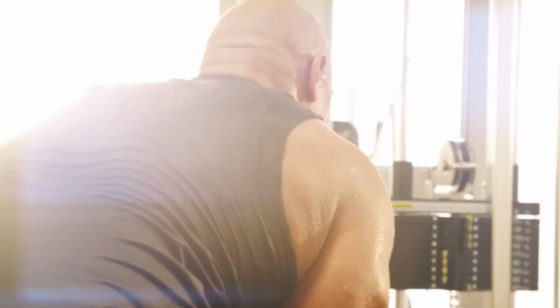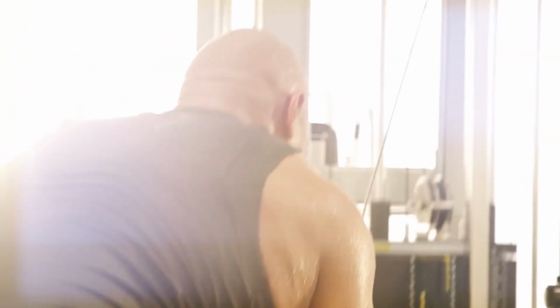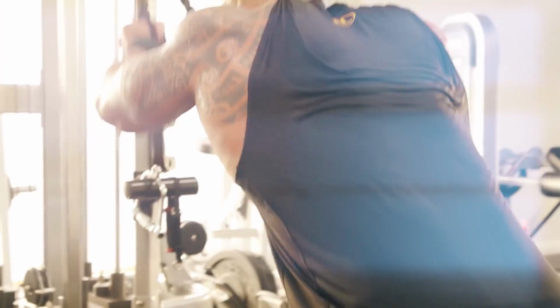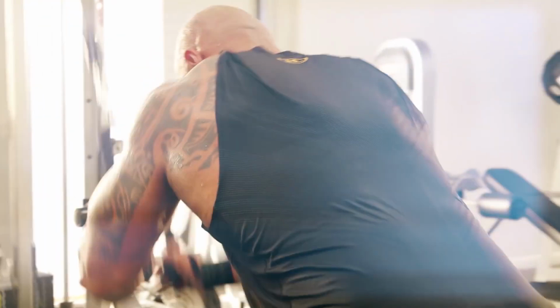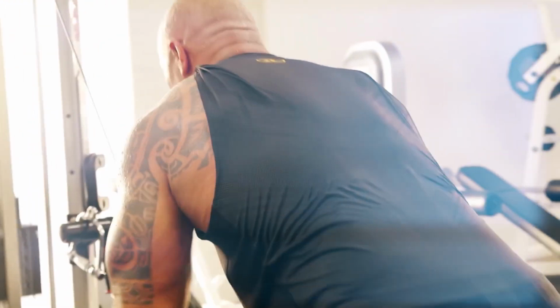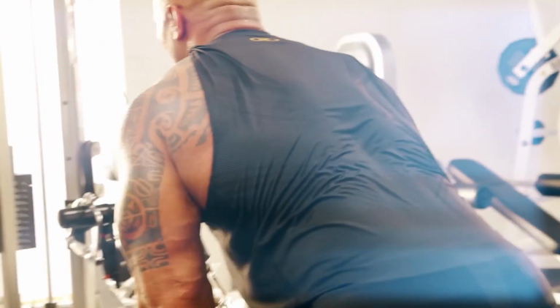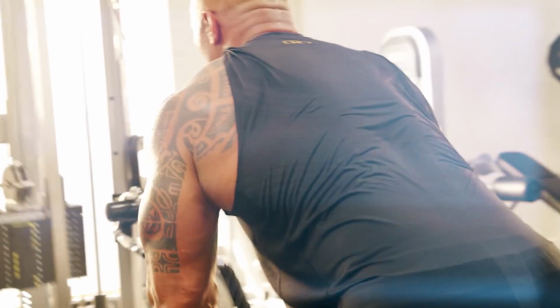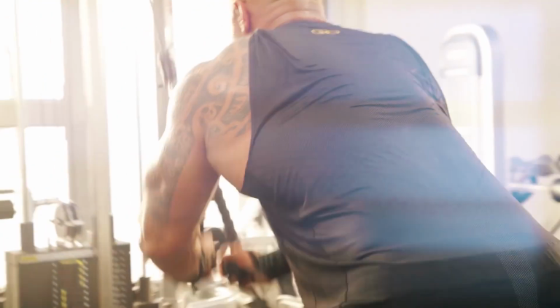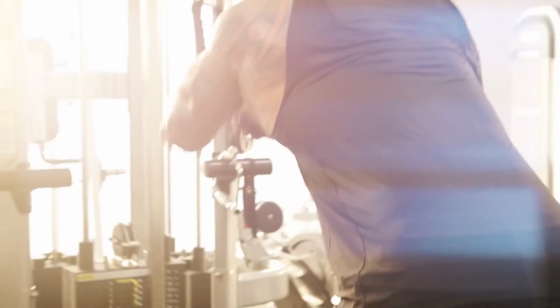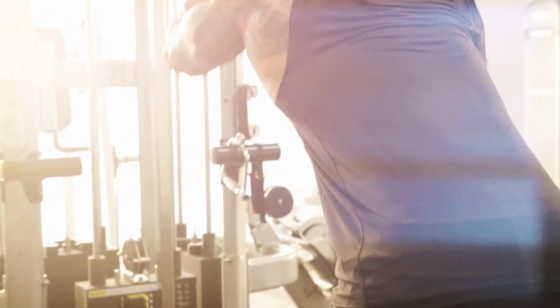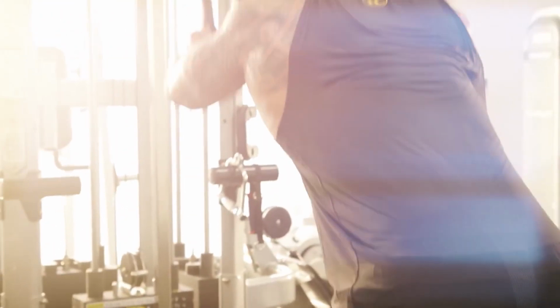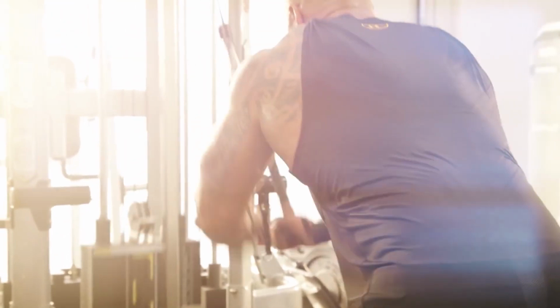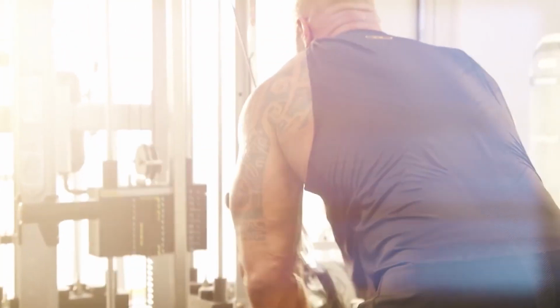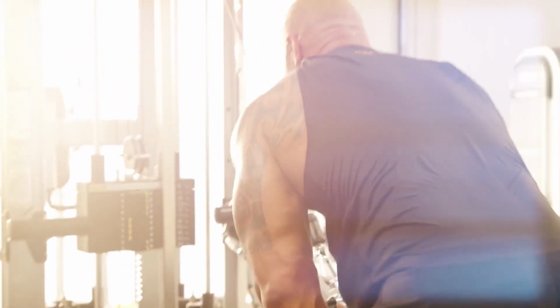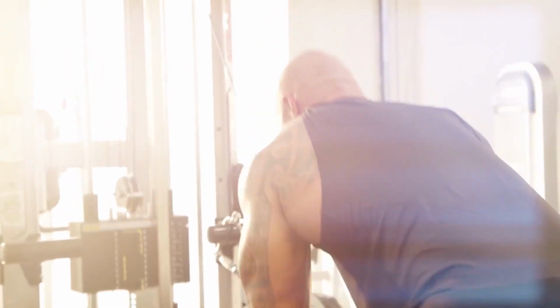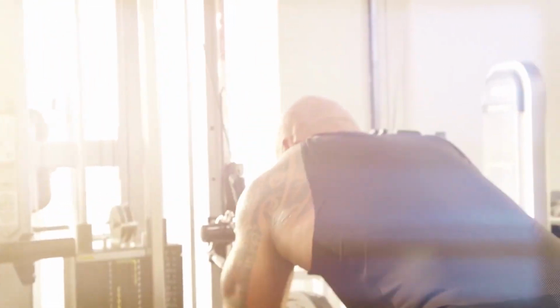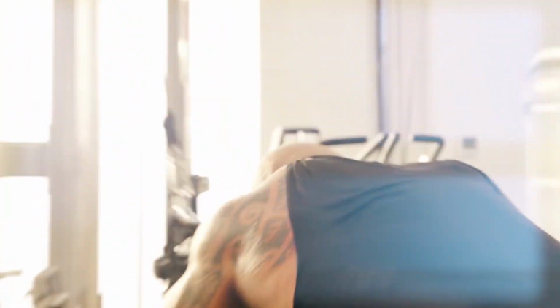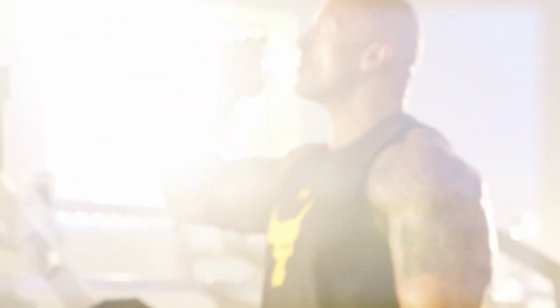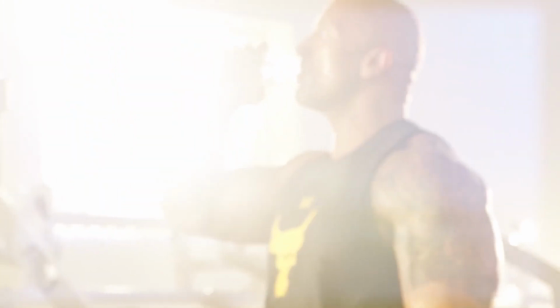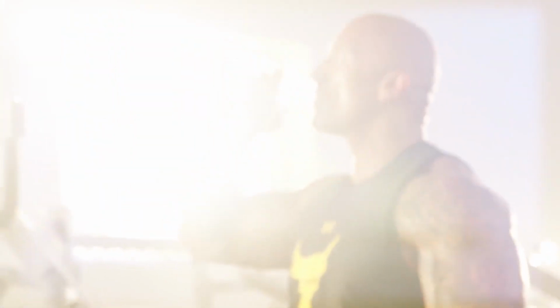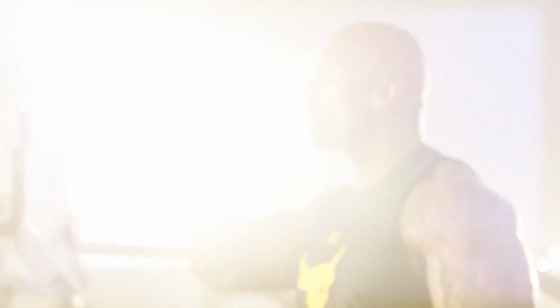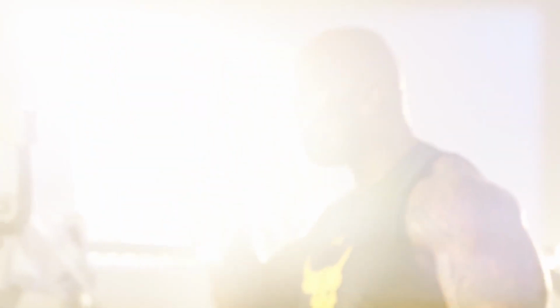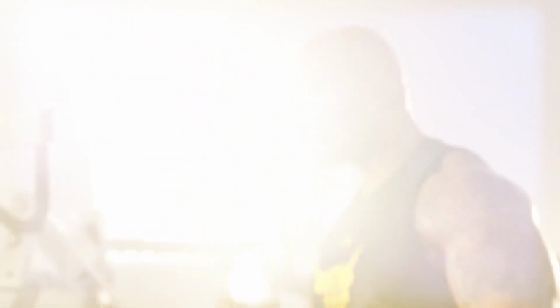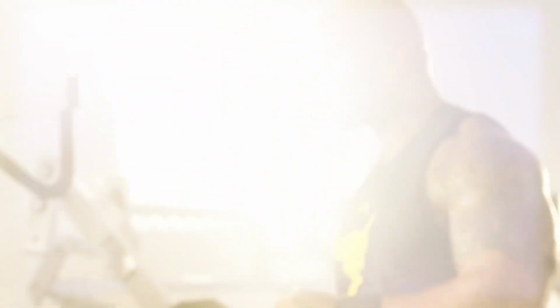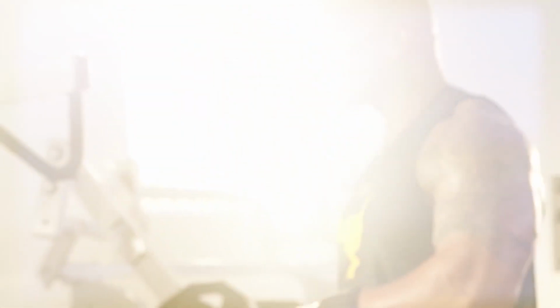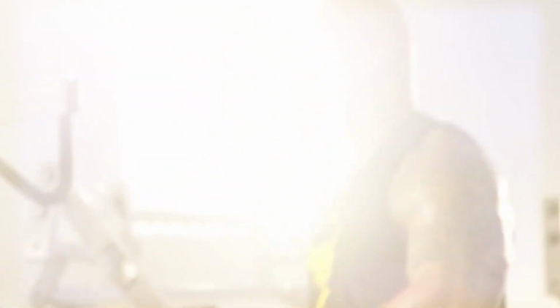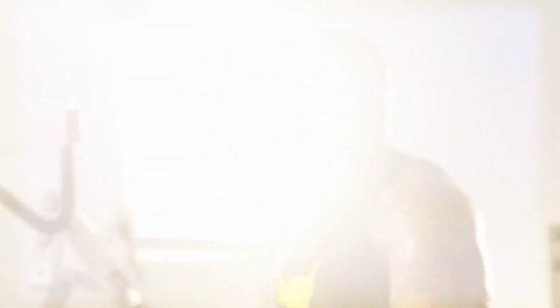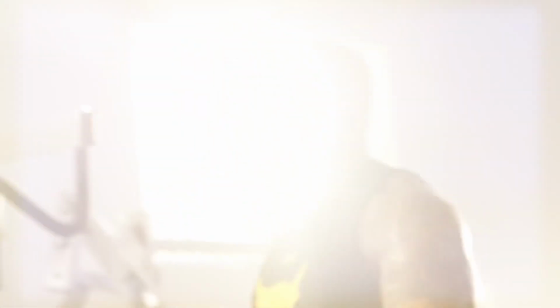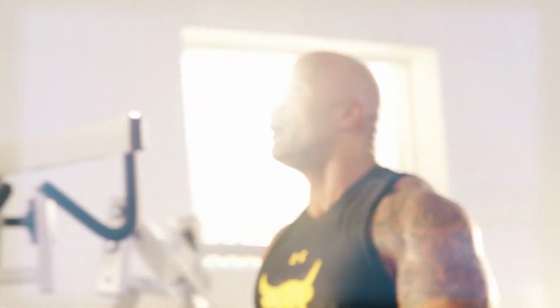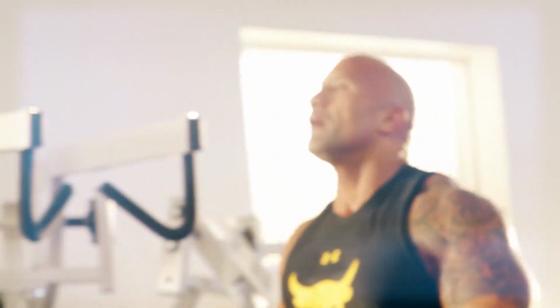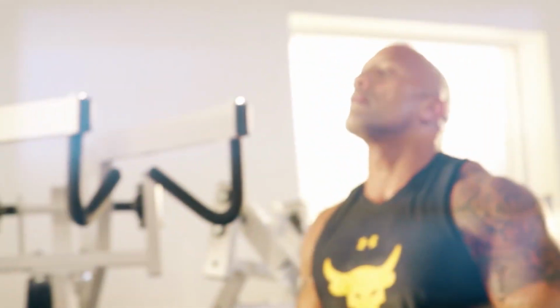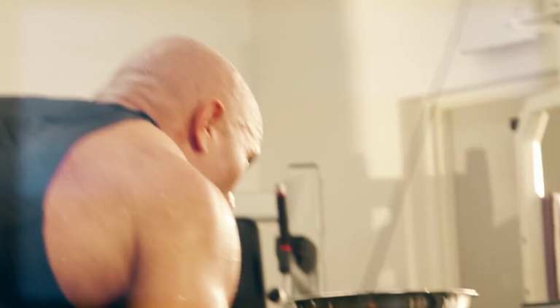Make sure to stick around to the end of the video, where I'll be giving you a full free workout plan based off of The Rock's Black Adam training.